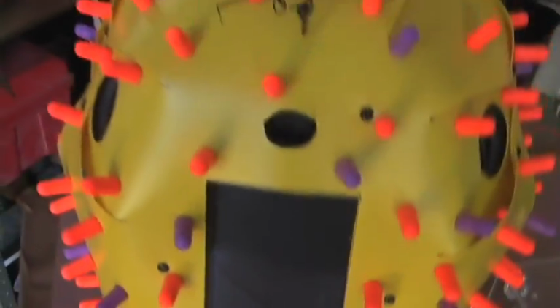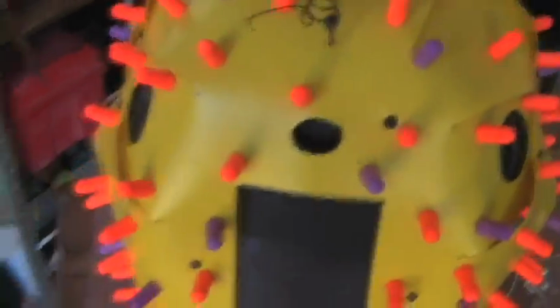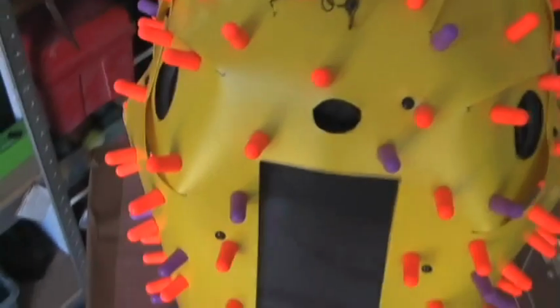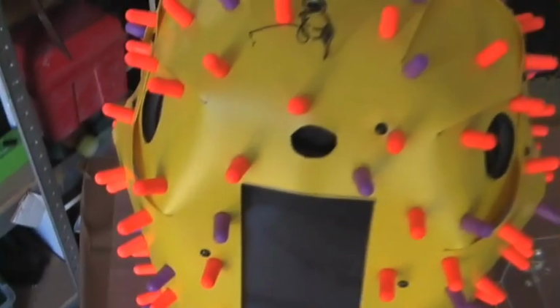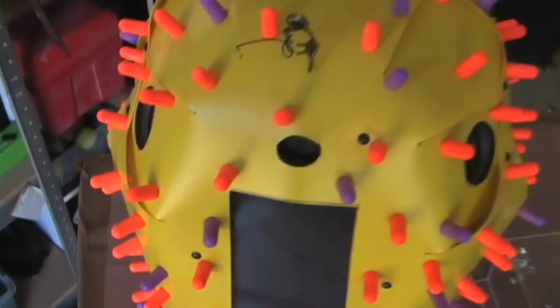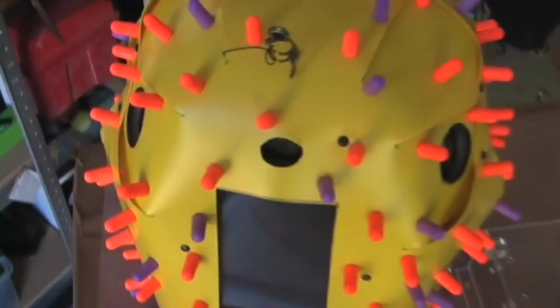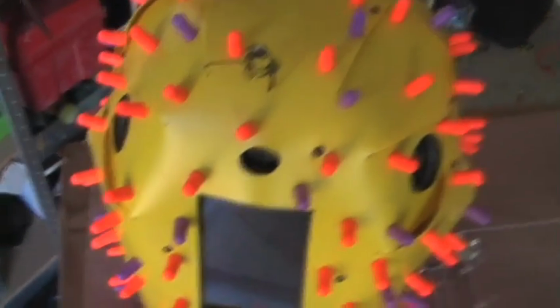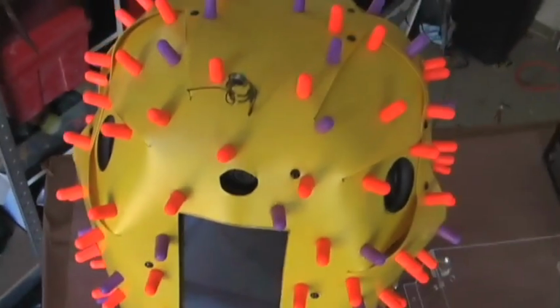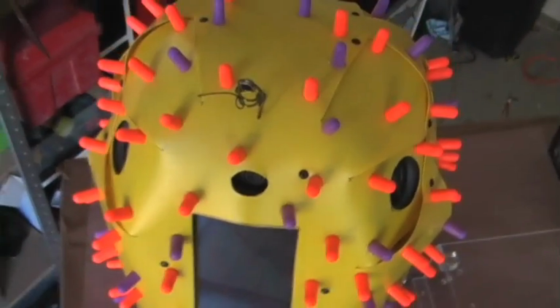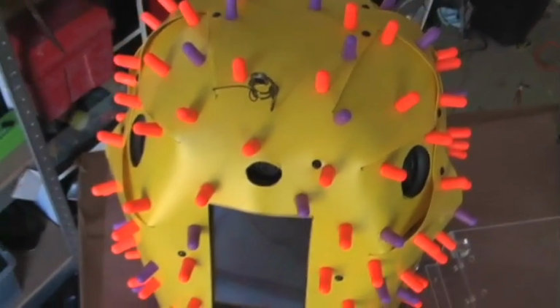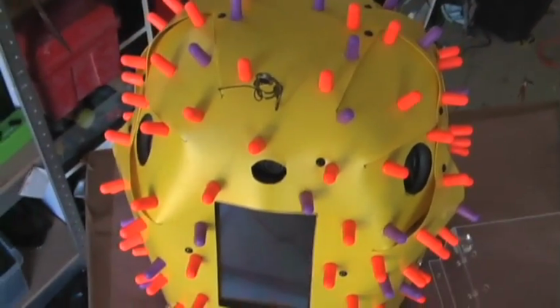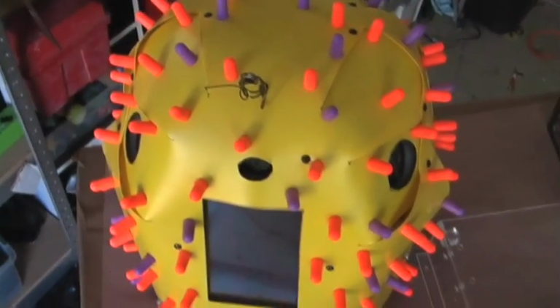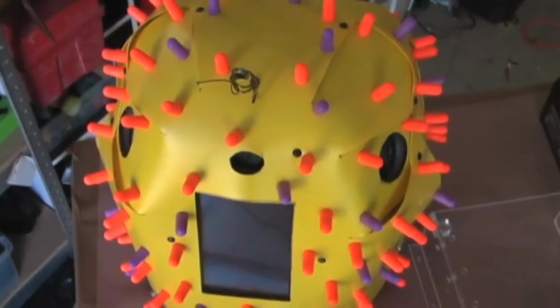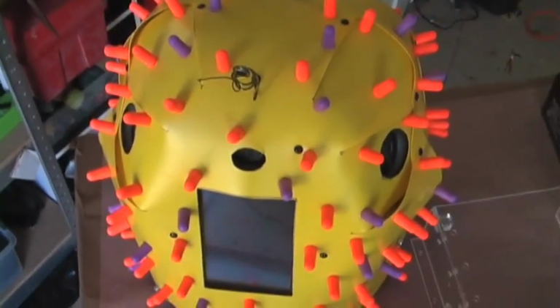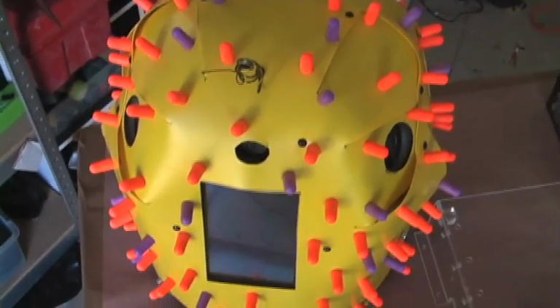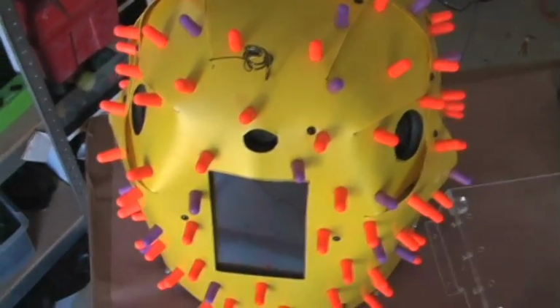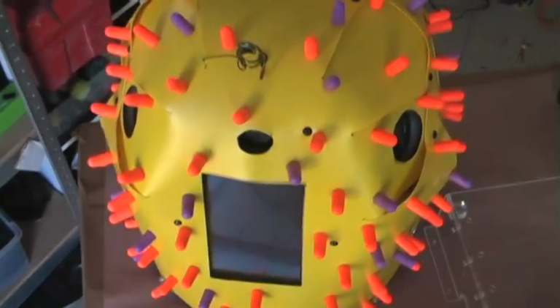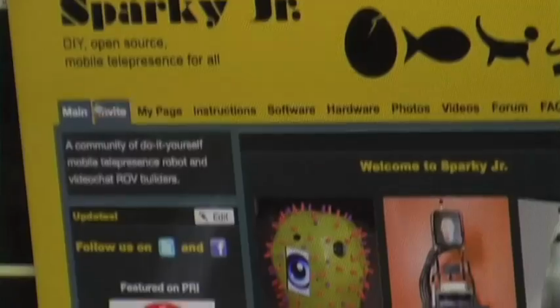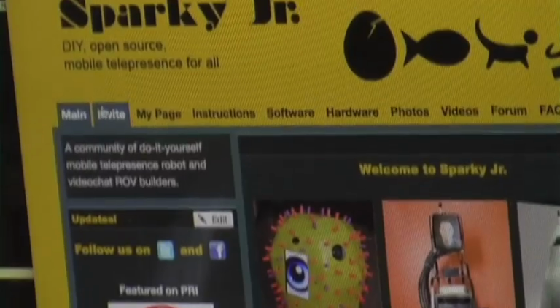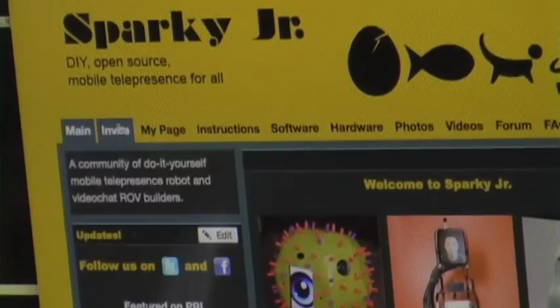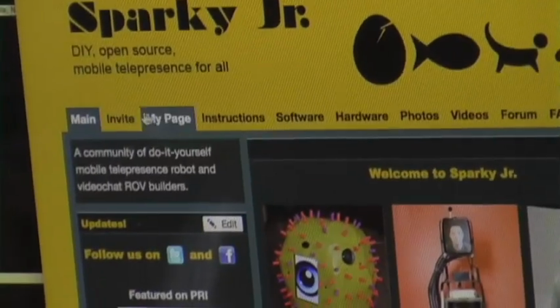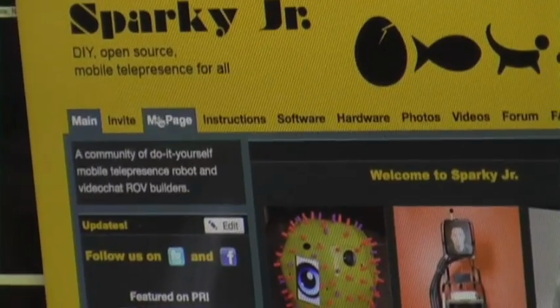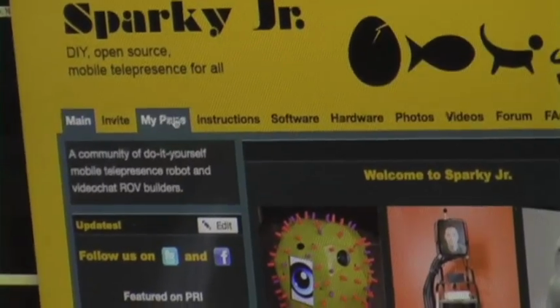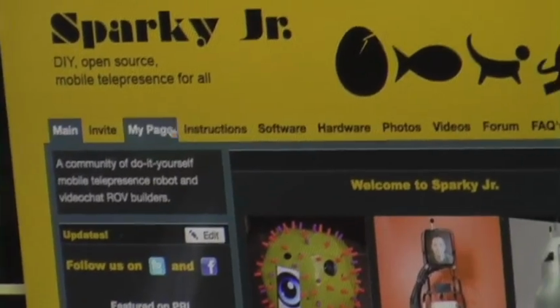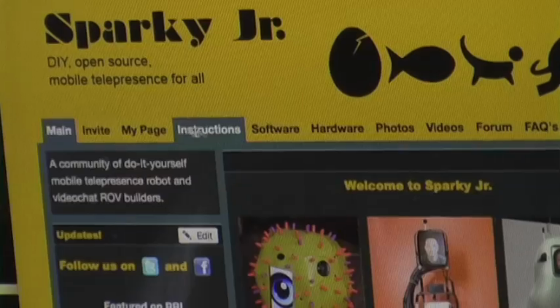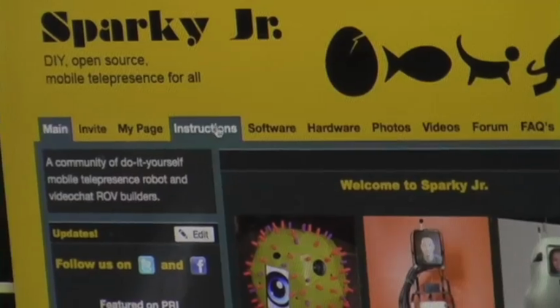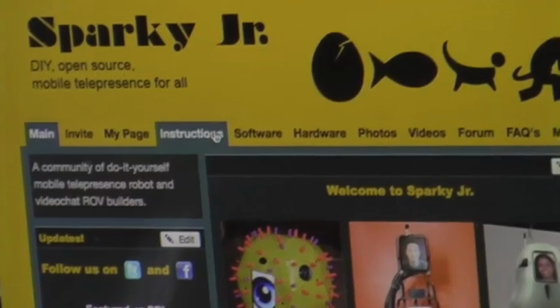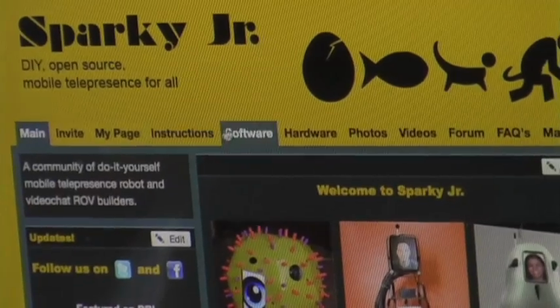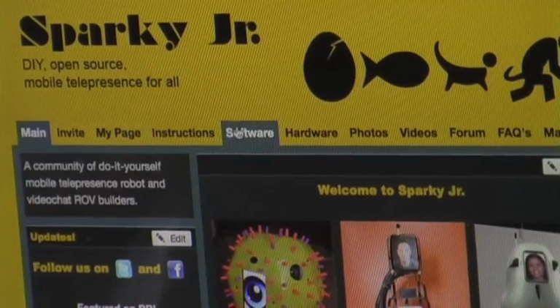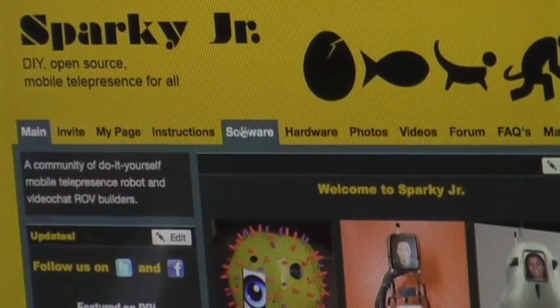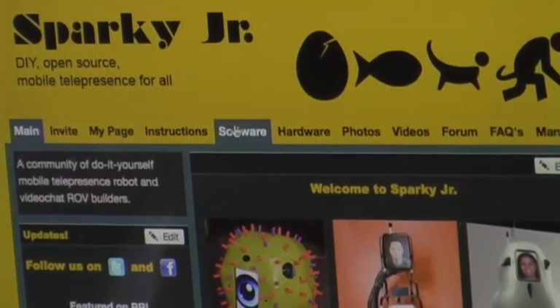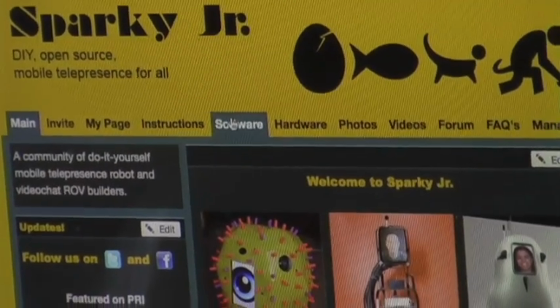So if you want to redesign it and make some changes, go right ahead. In fact, we encourage you to post your designs at sparkyjr.com.